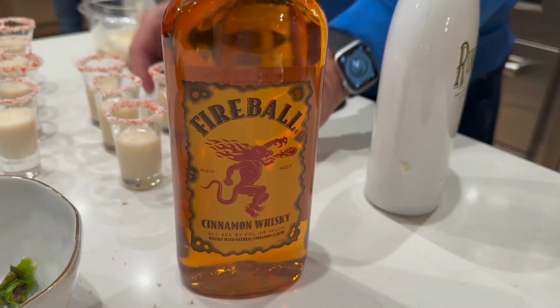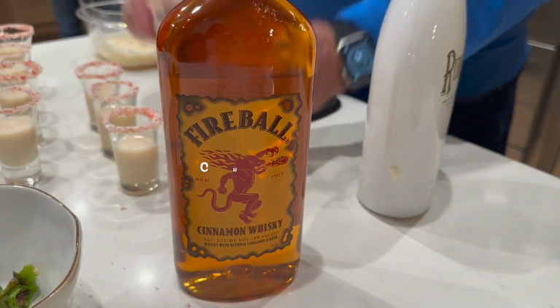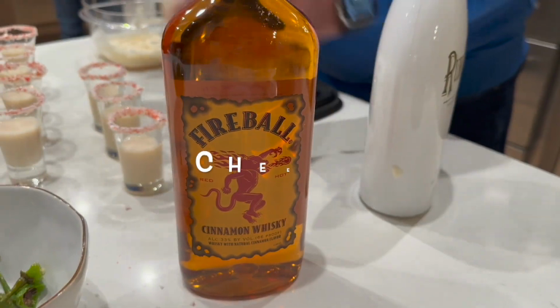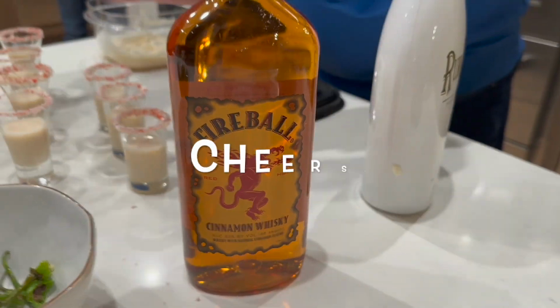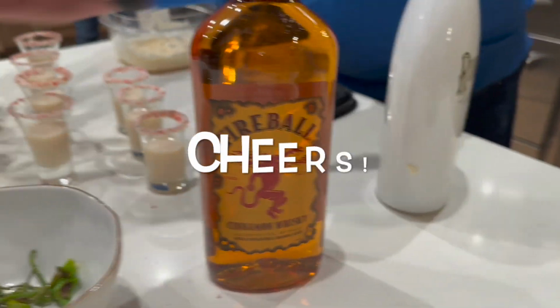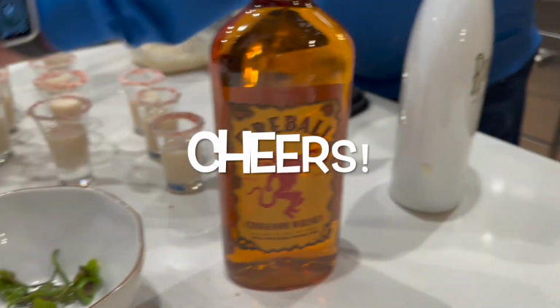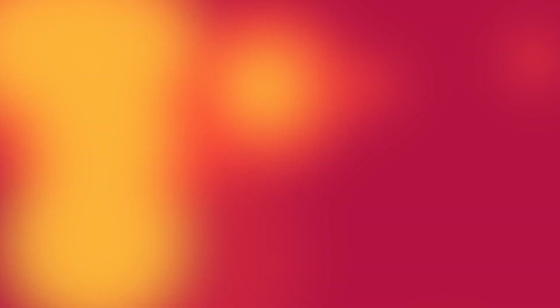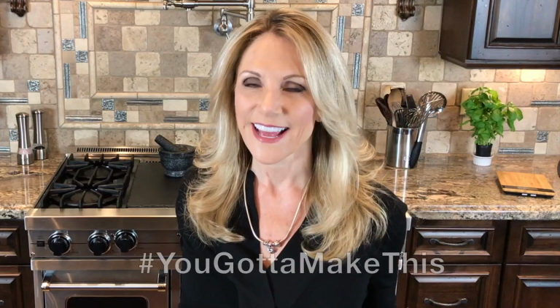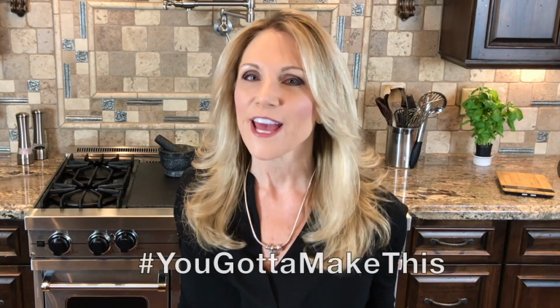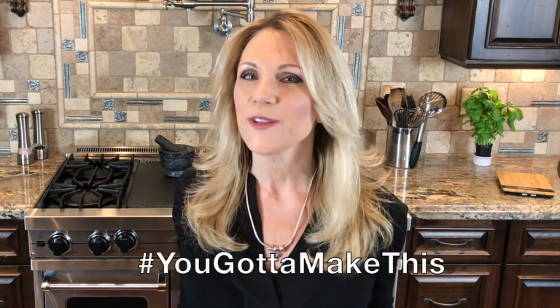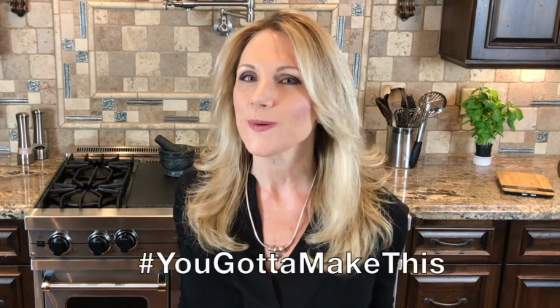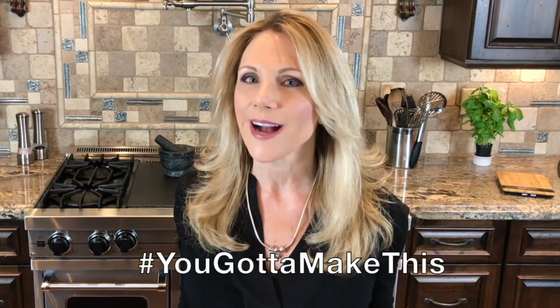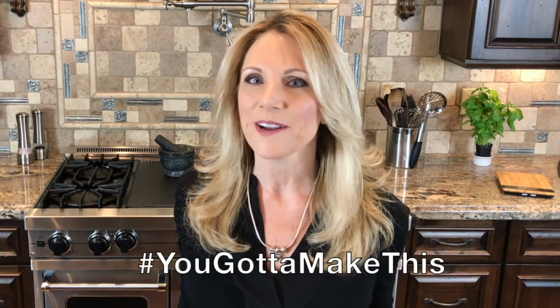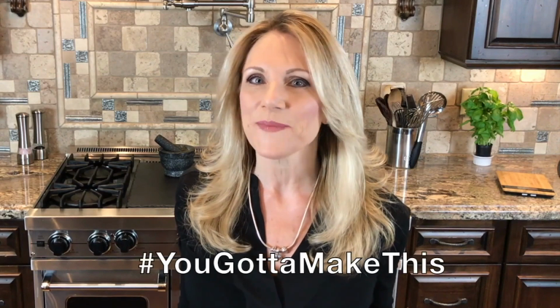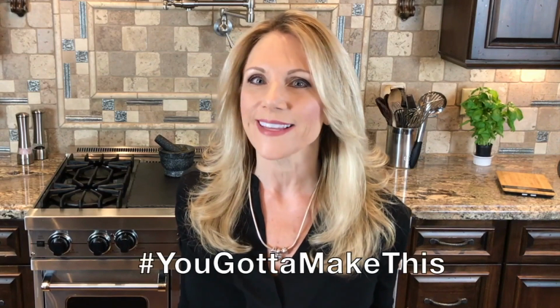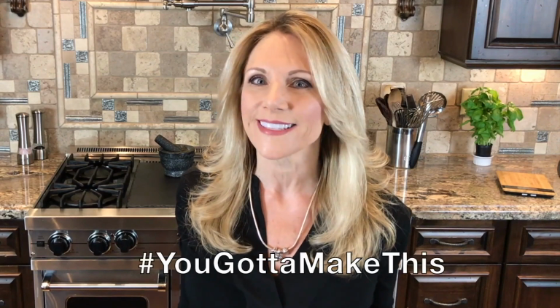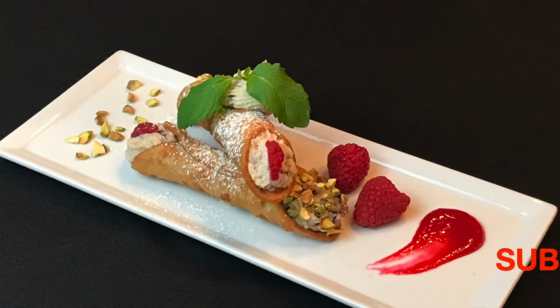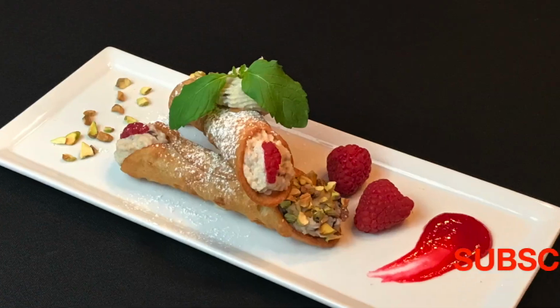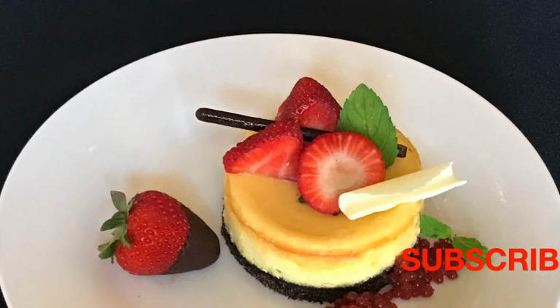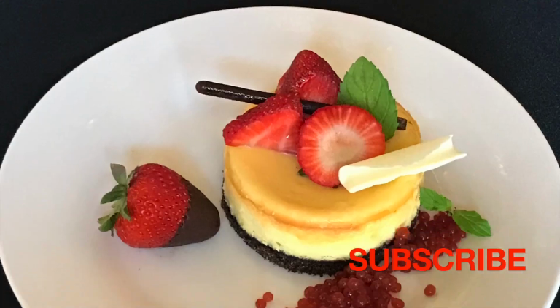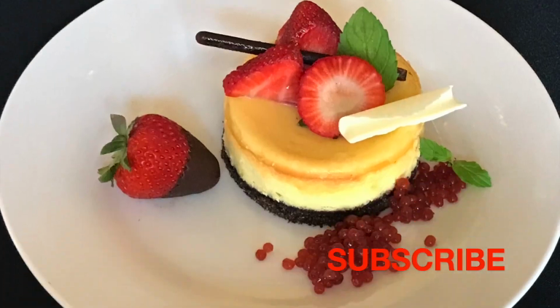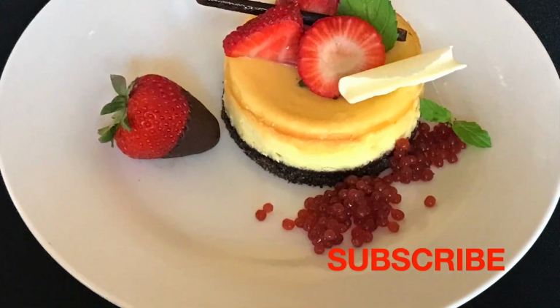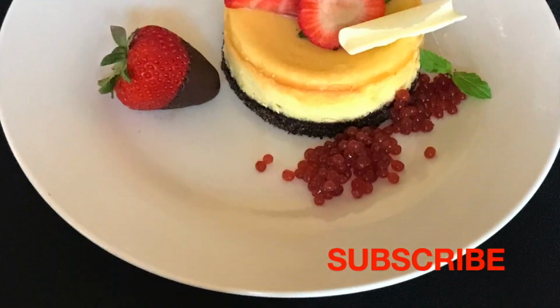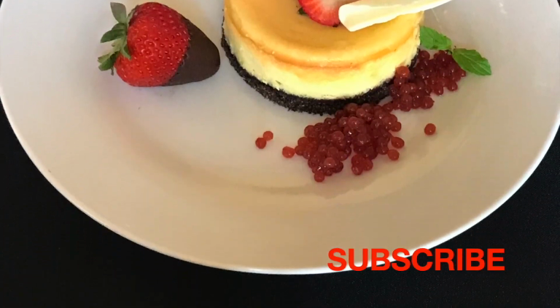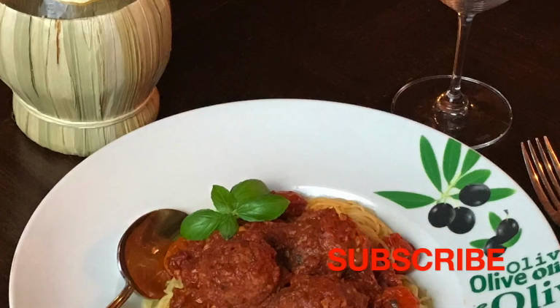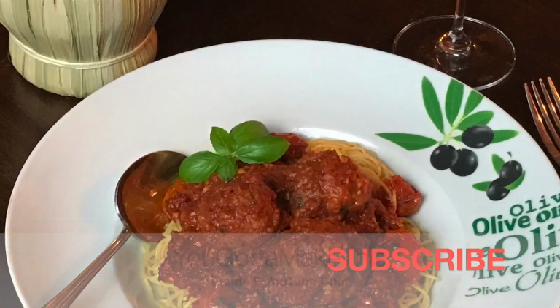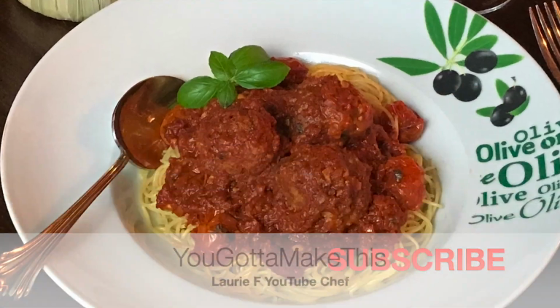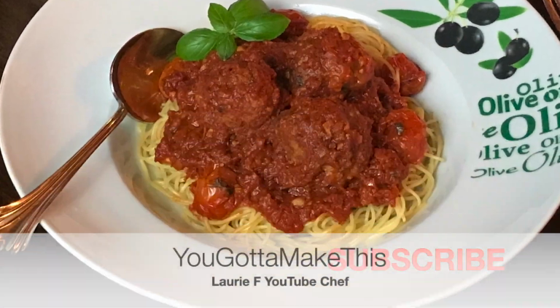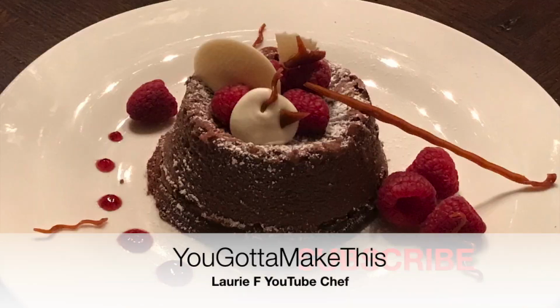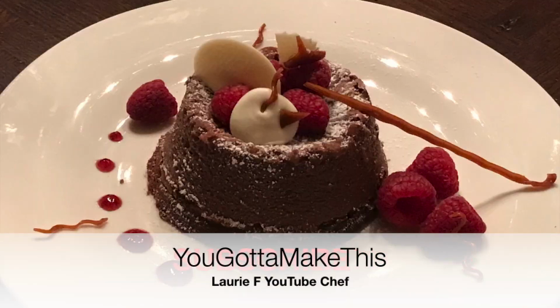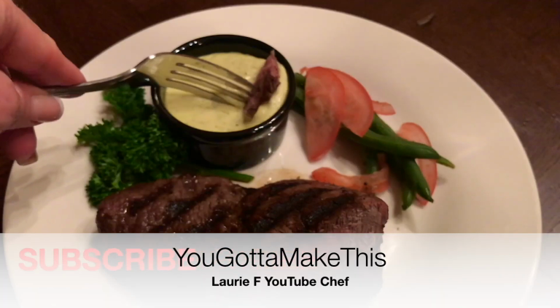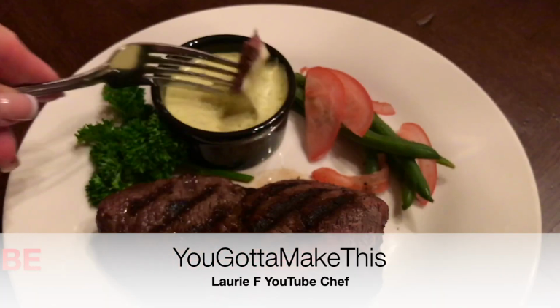Cheers! And you've got to make this. To see all of my videos, don't forget to click subscribe.